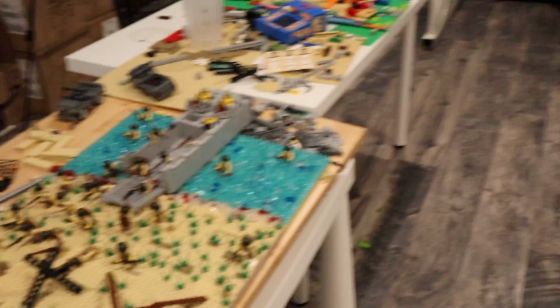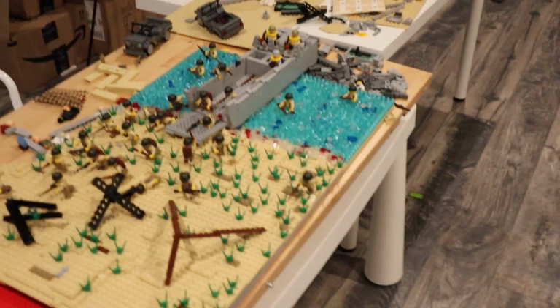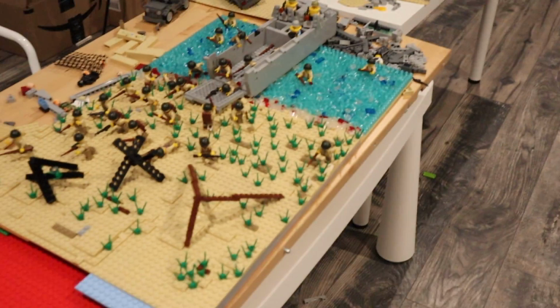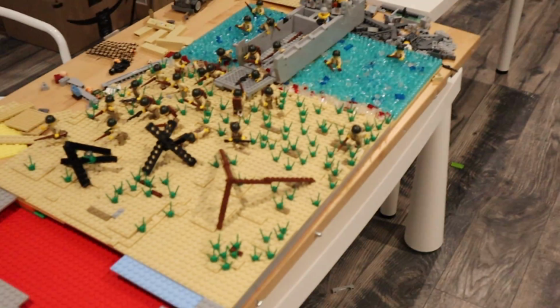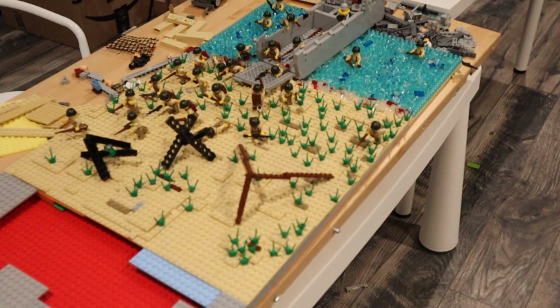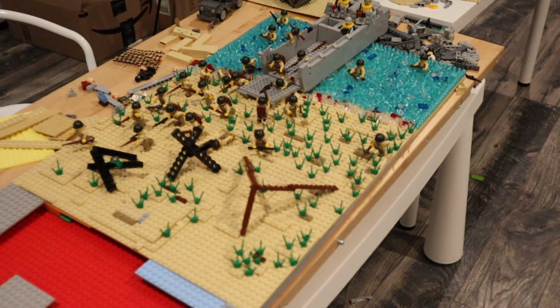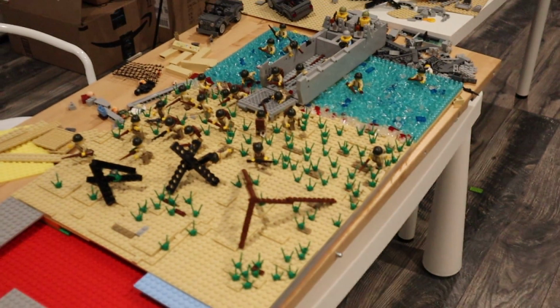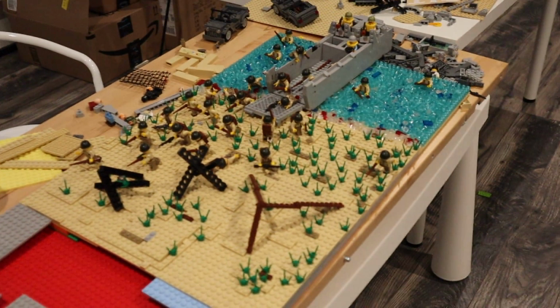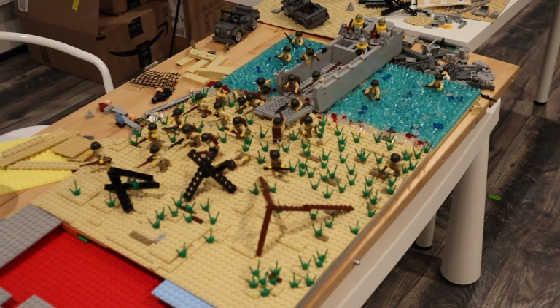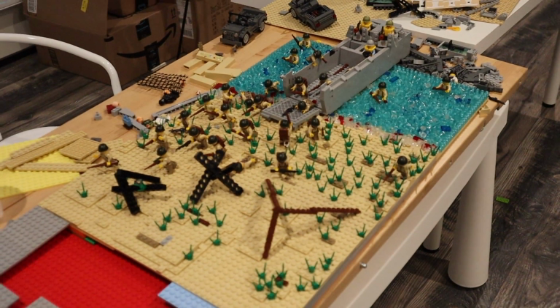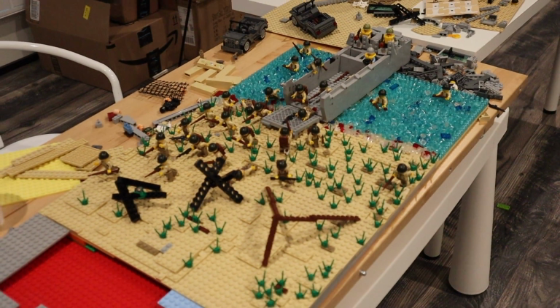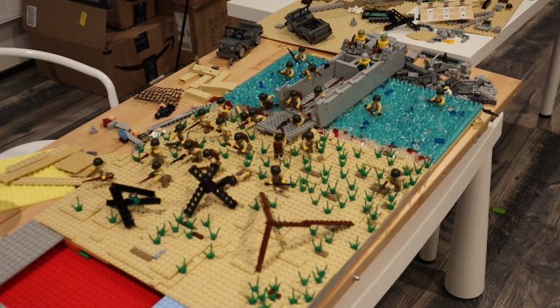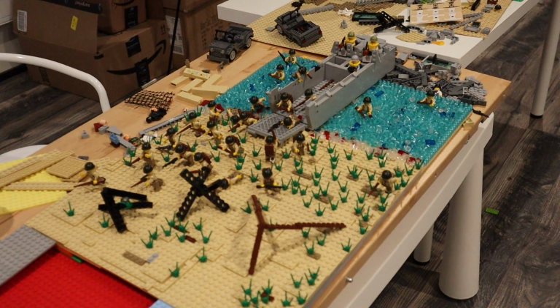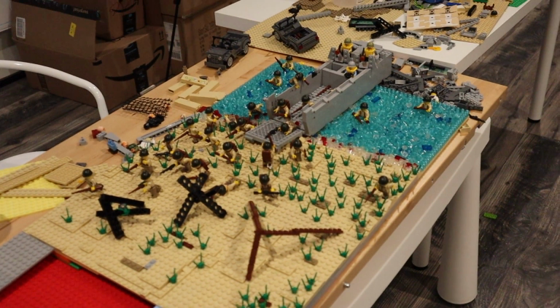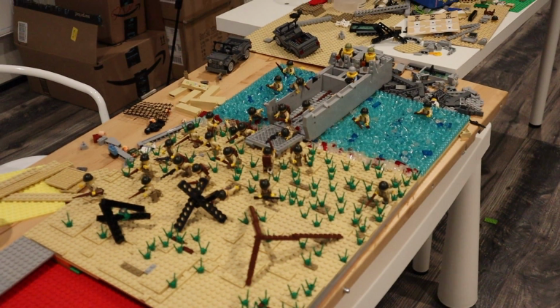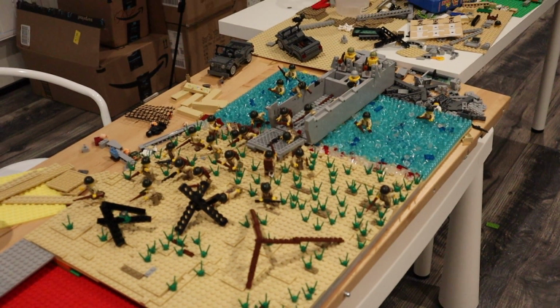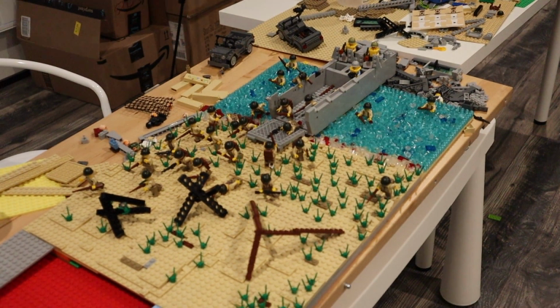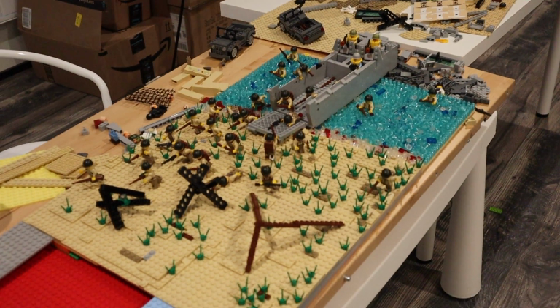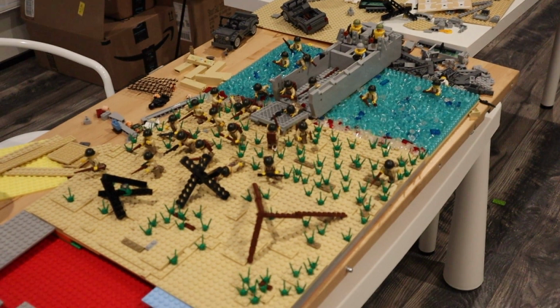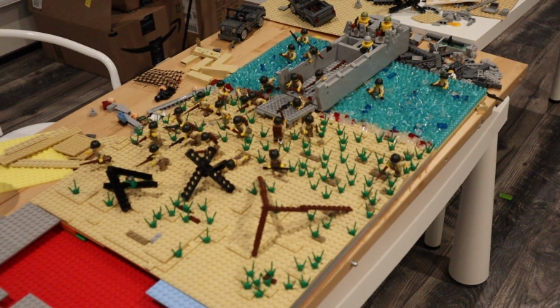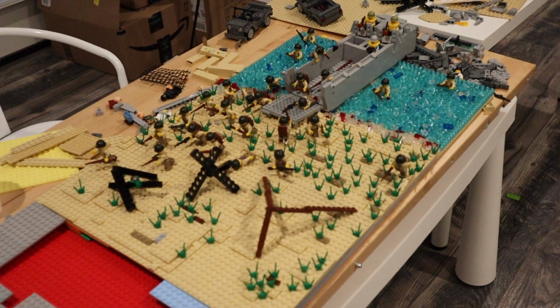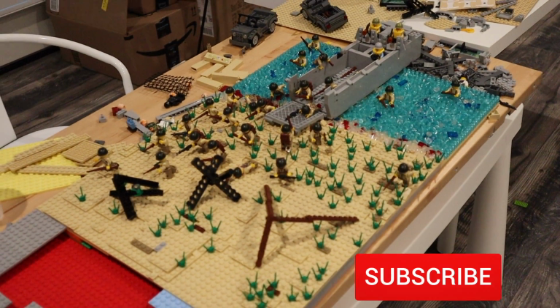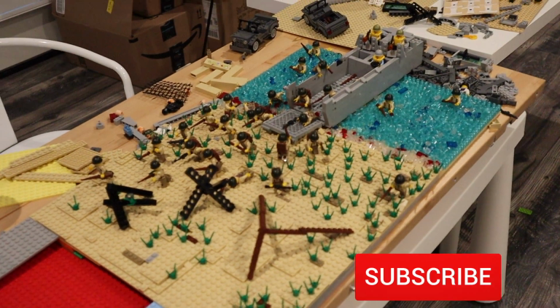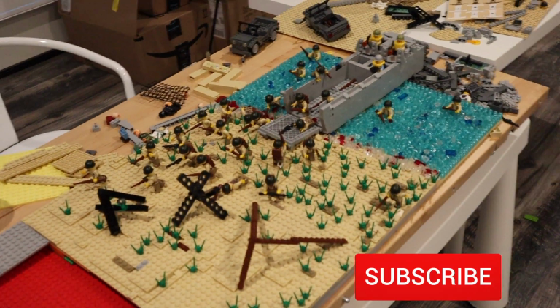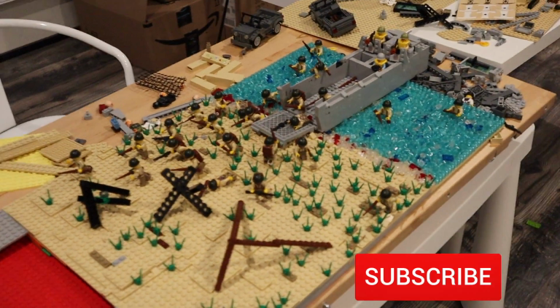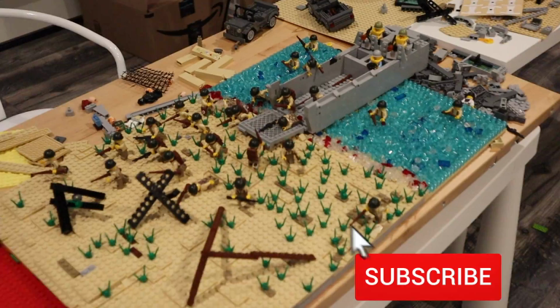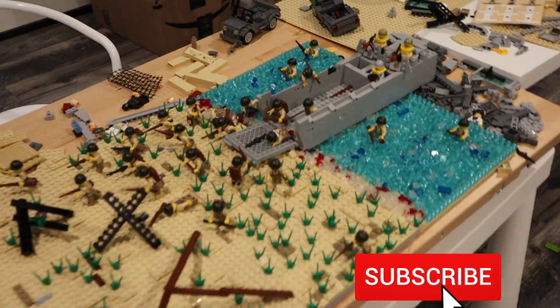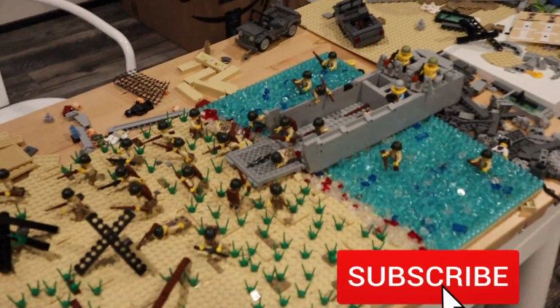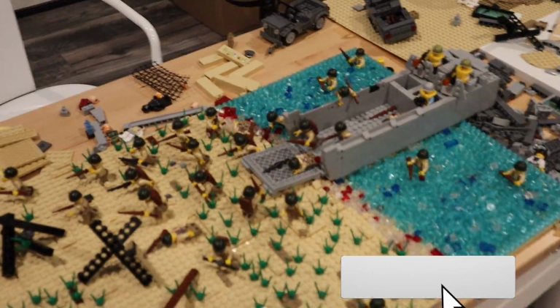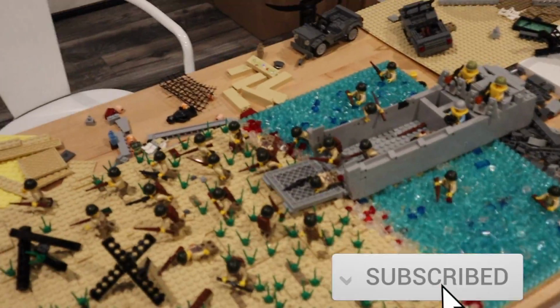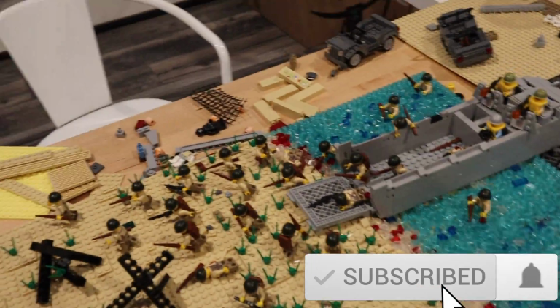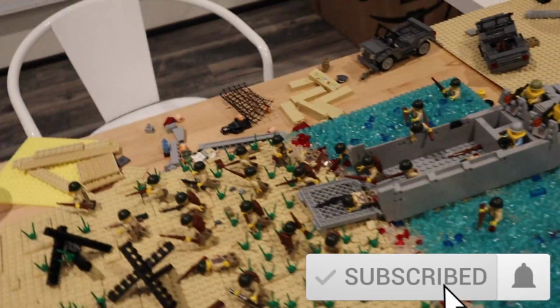Hey guys, what's up? Welcome back to the Crazy Brick. Today on the Crazy Brick, I'm going to be showing you my D-Day expansion.